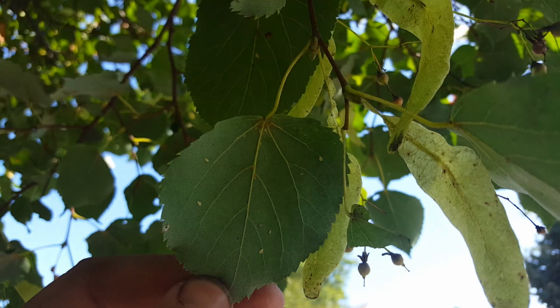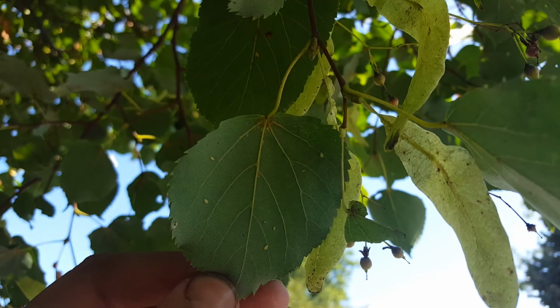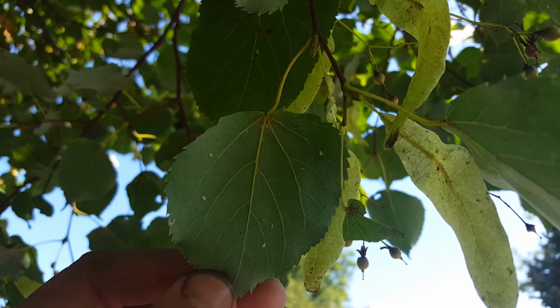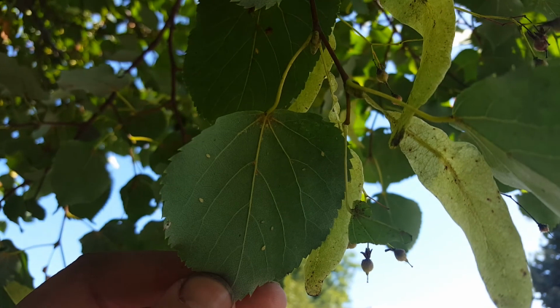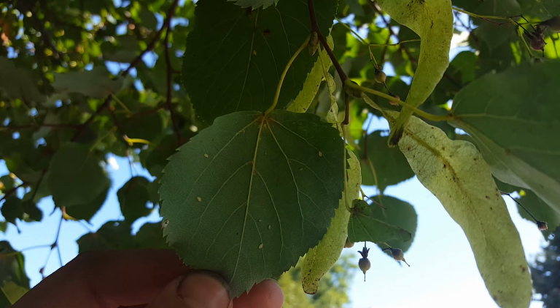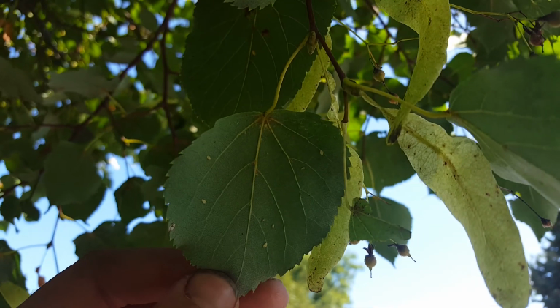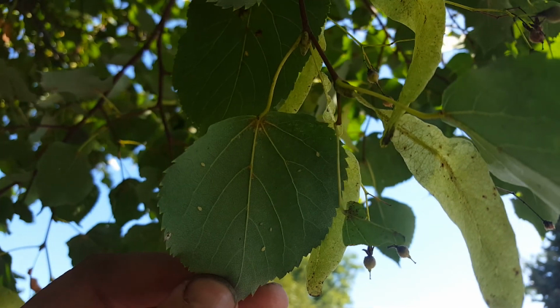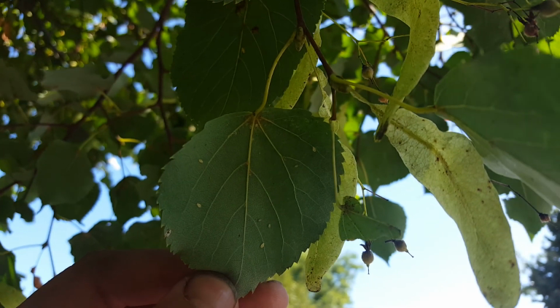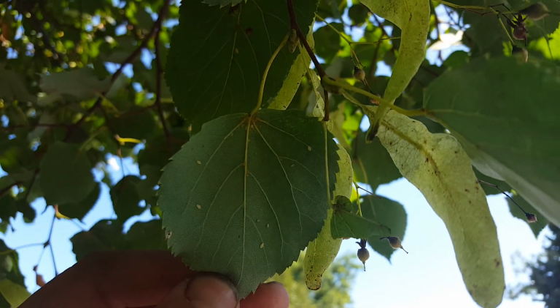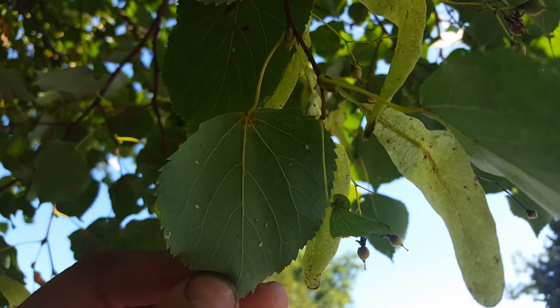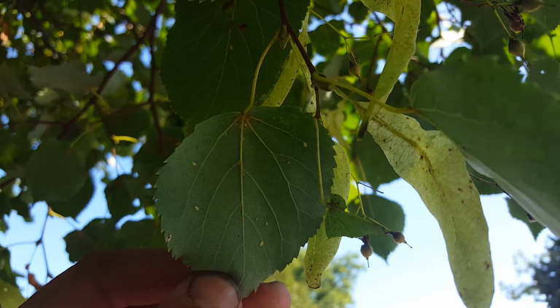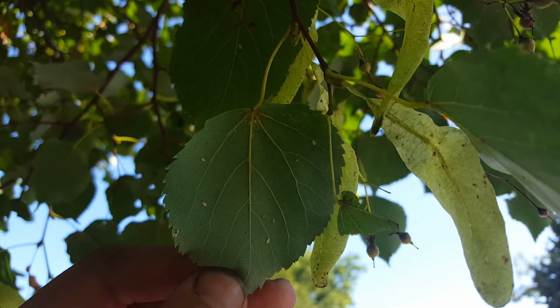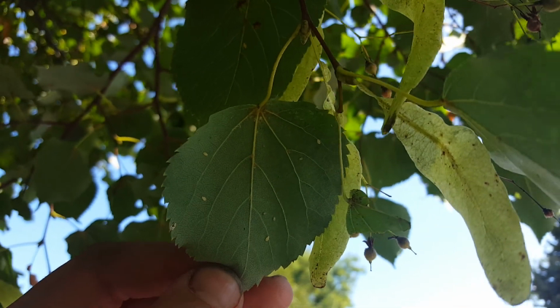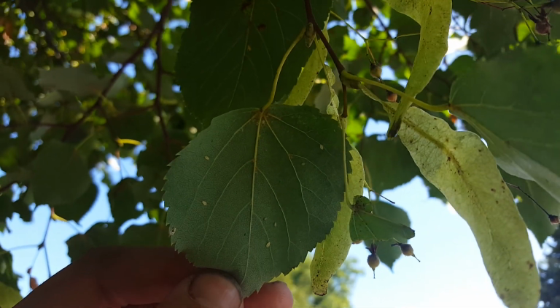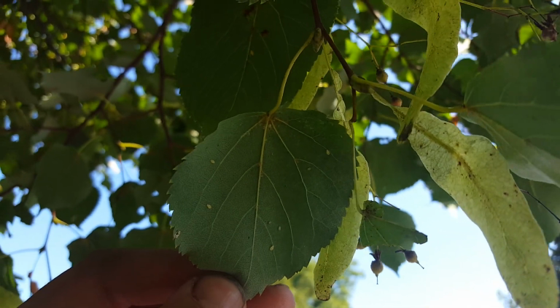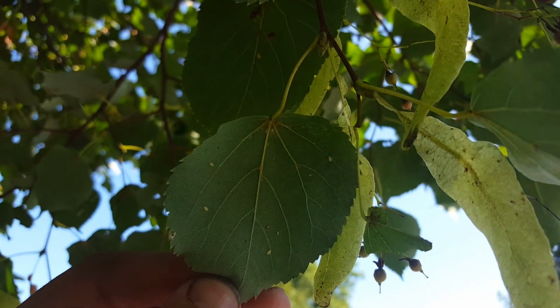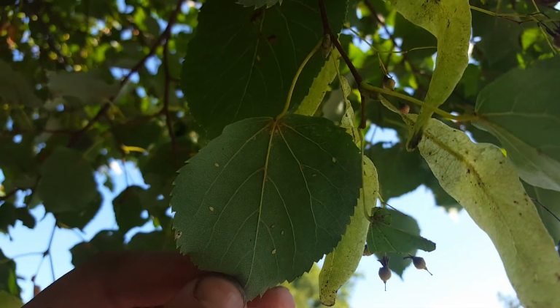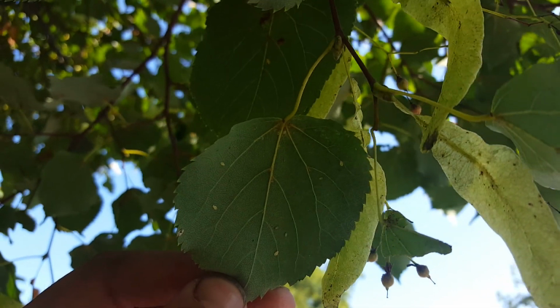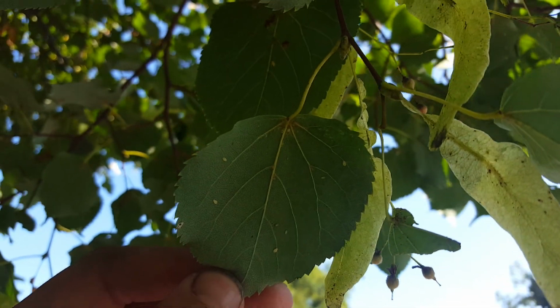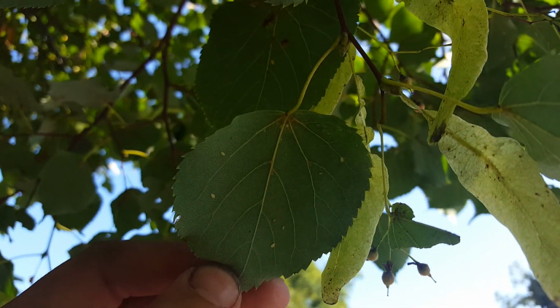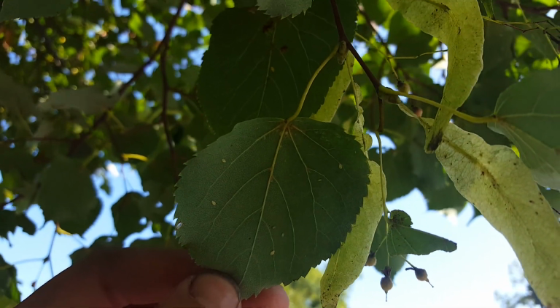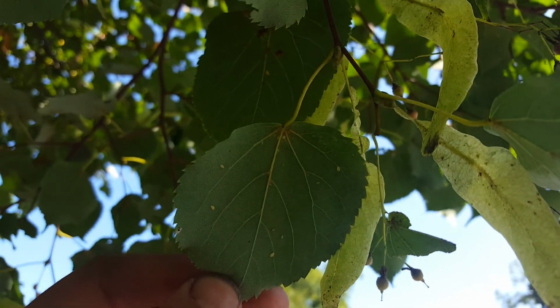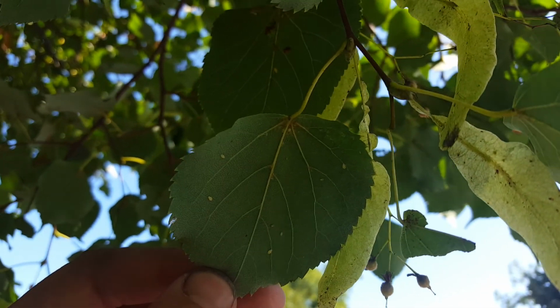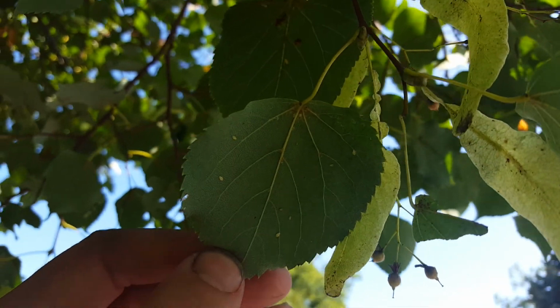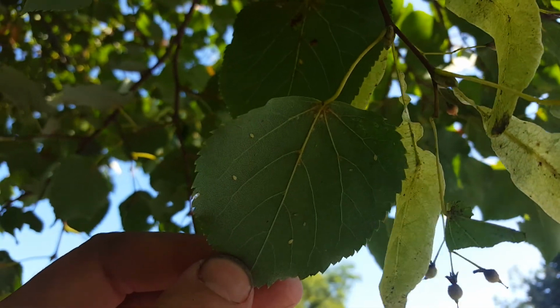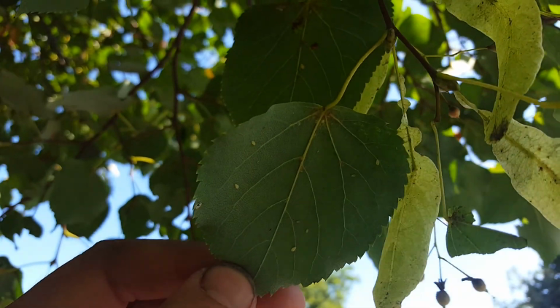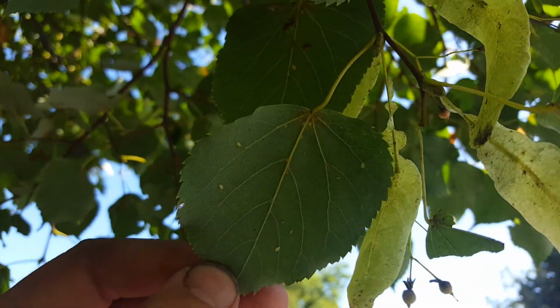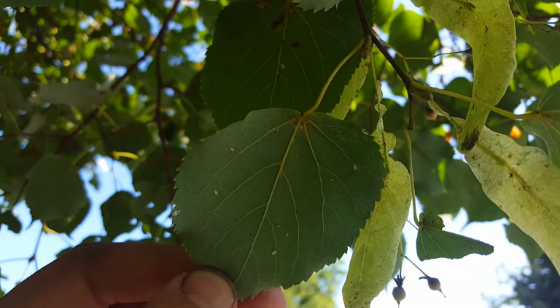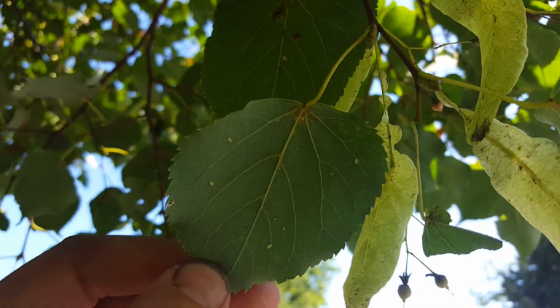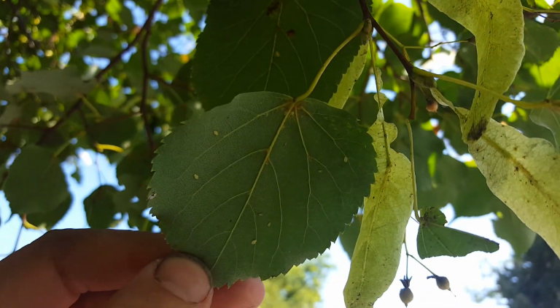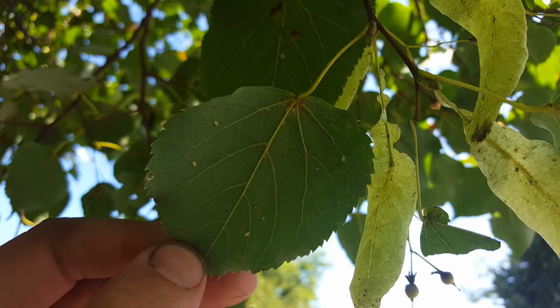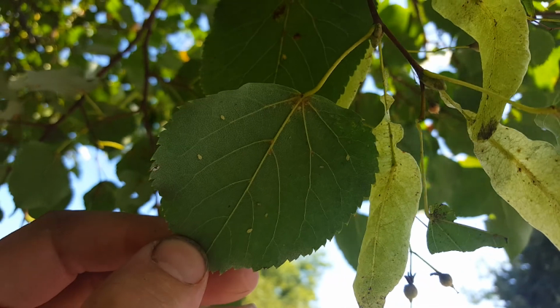Robbie Weeds here, standing in front of a tilia, also called a linden tree.